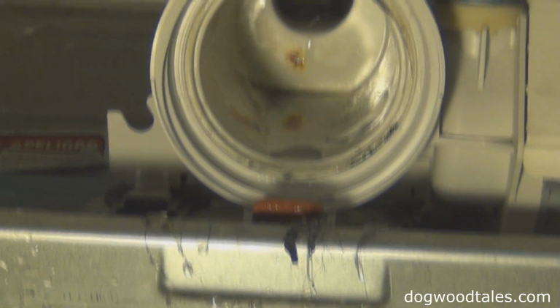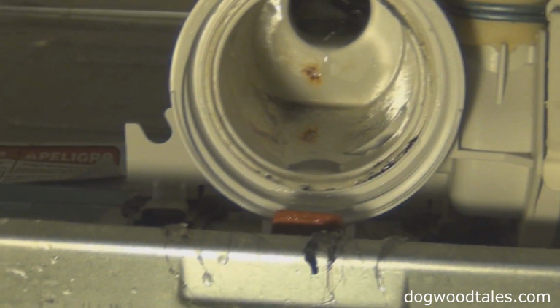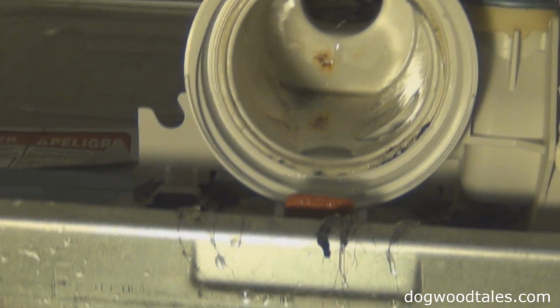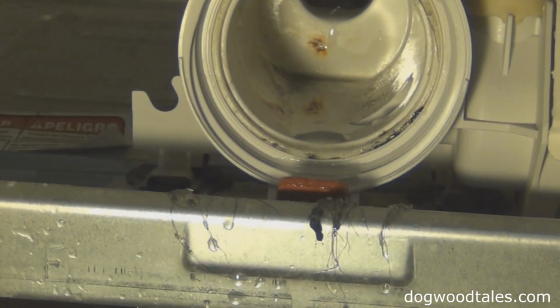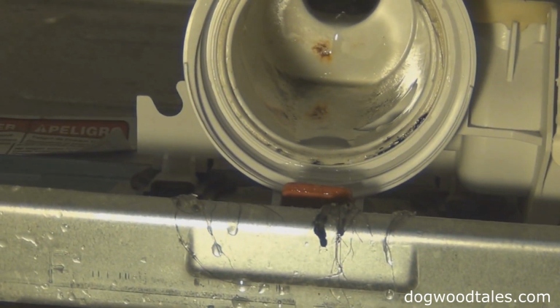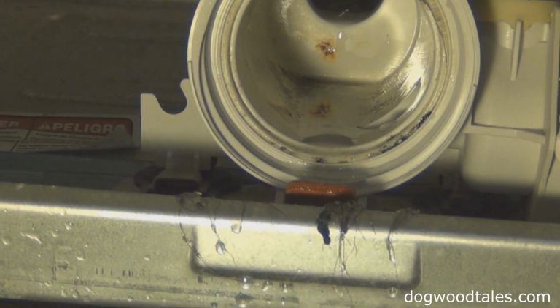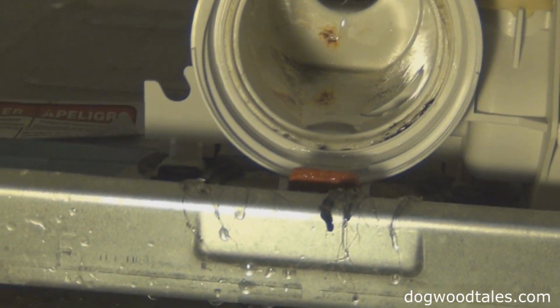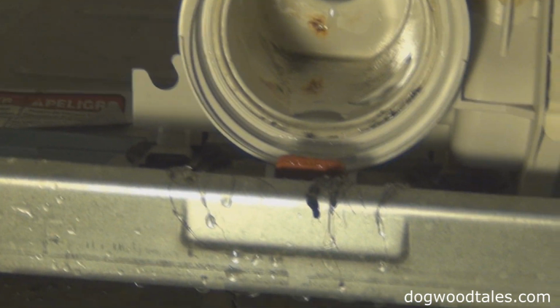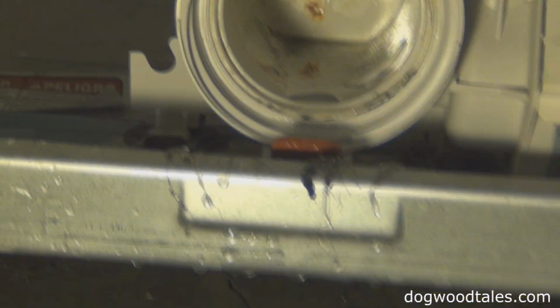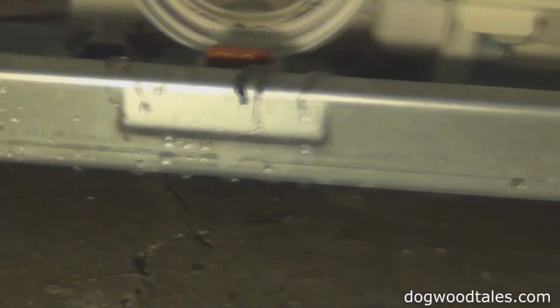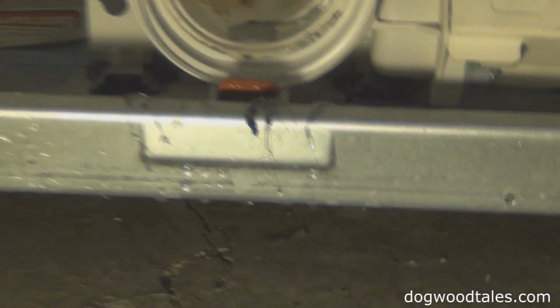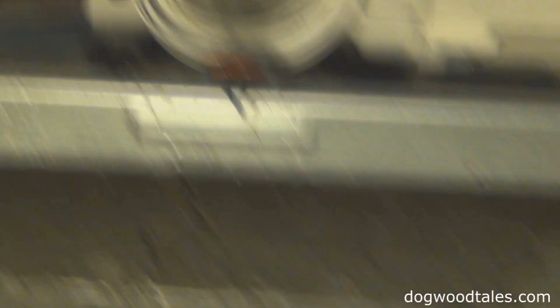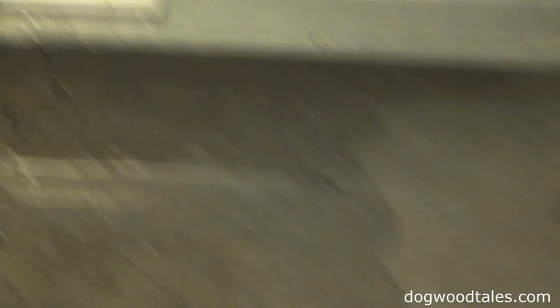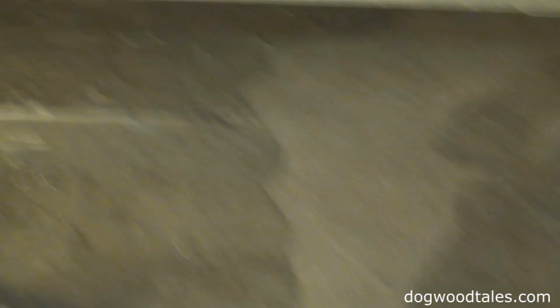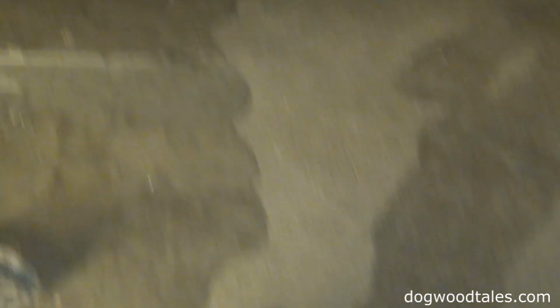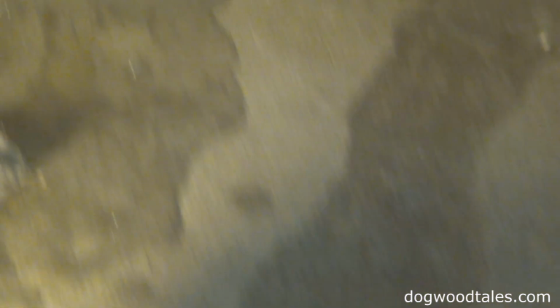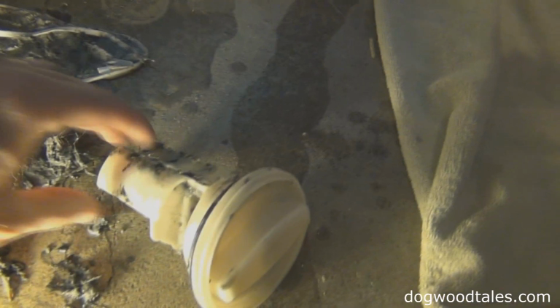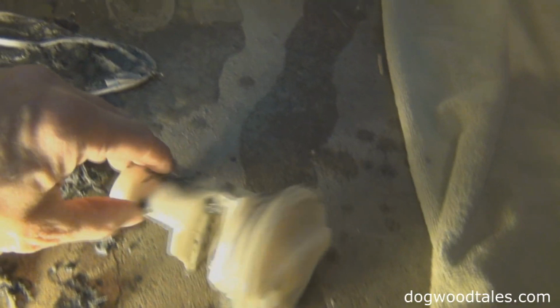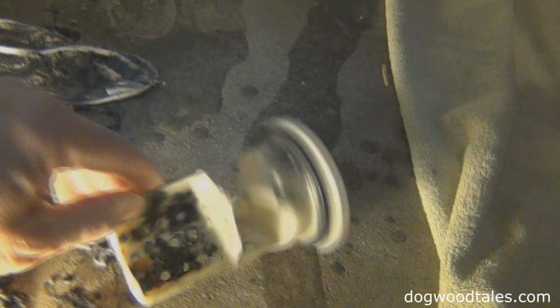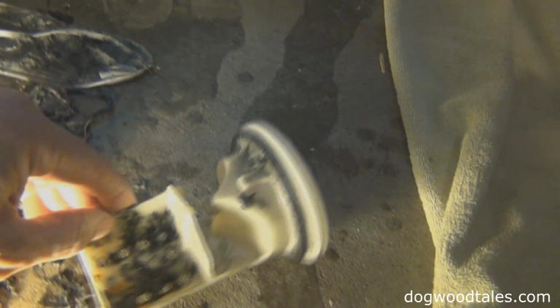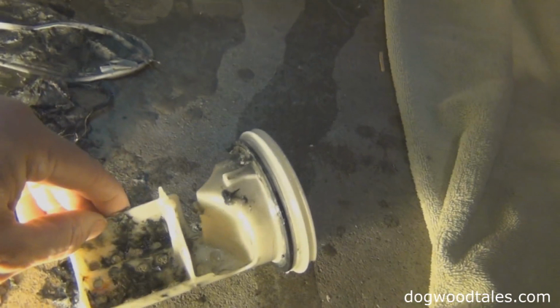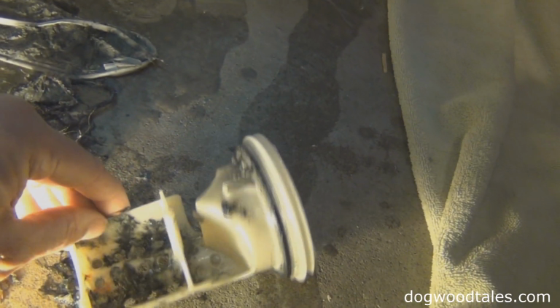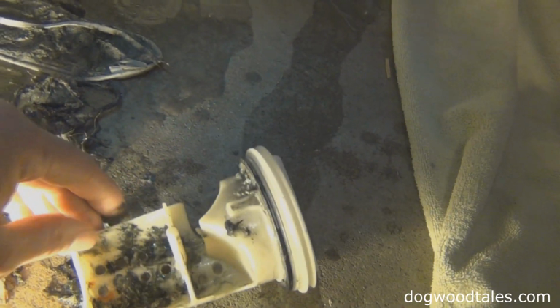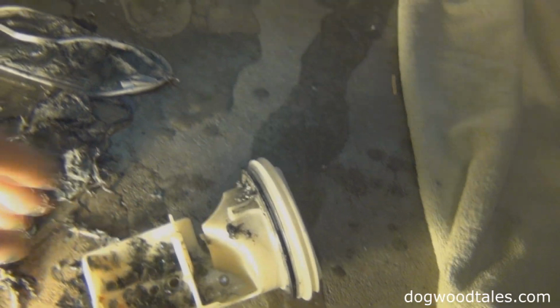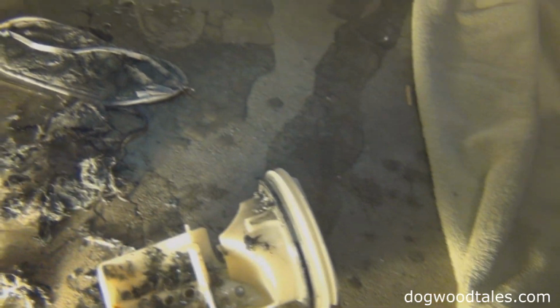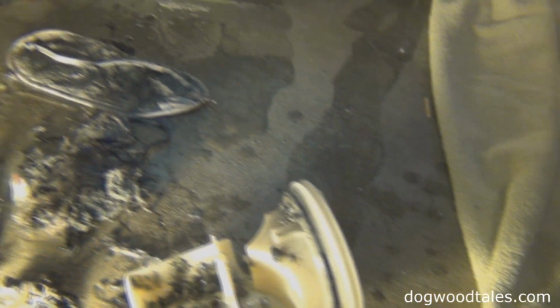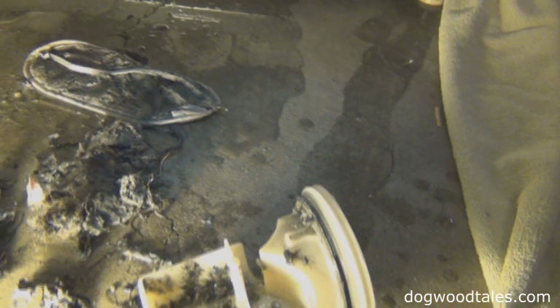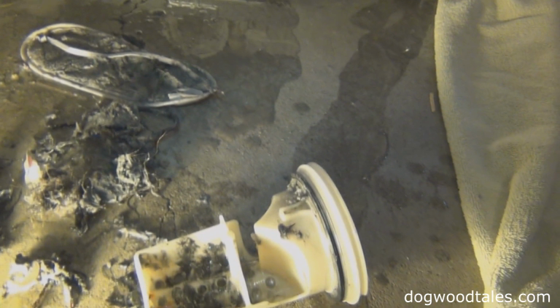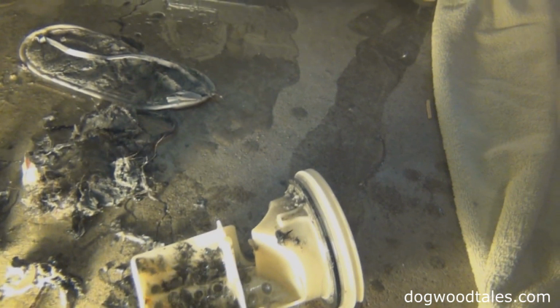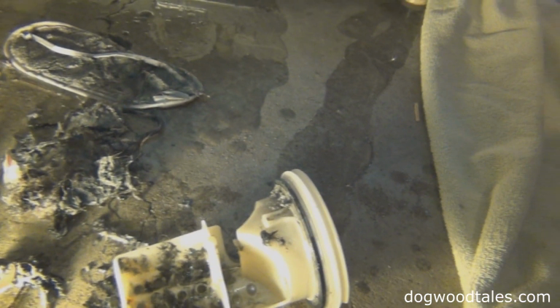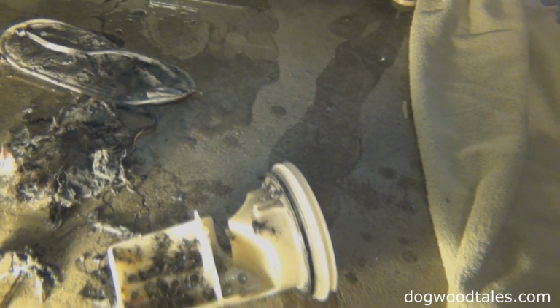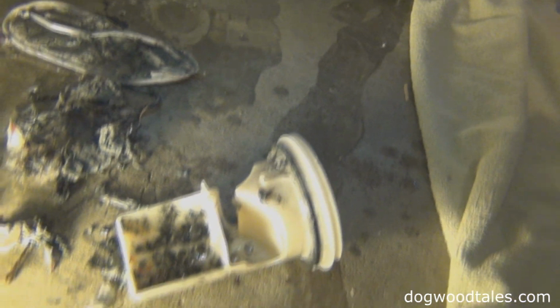That's not too bad in there, so it means this filter here is doing its job.